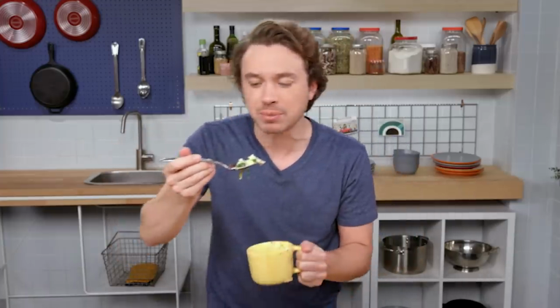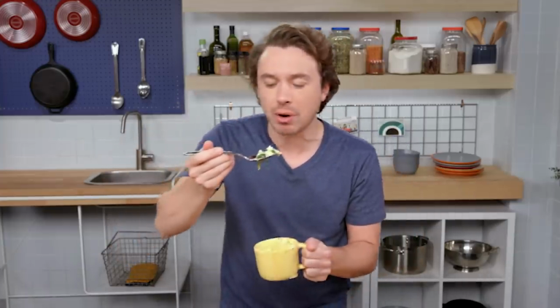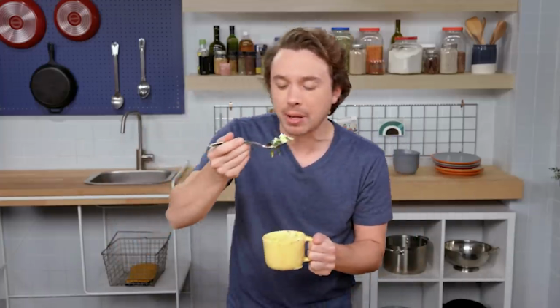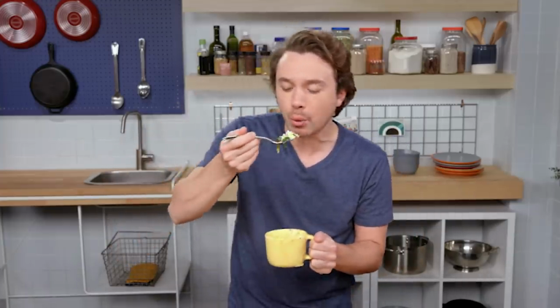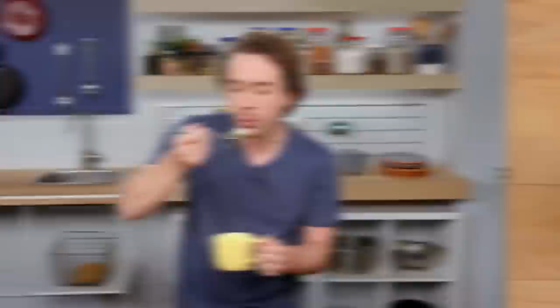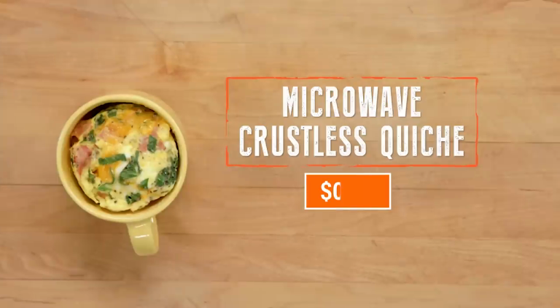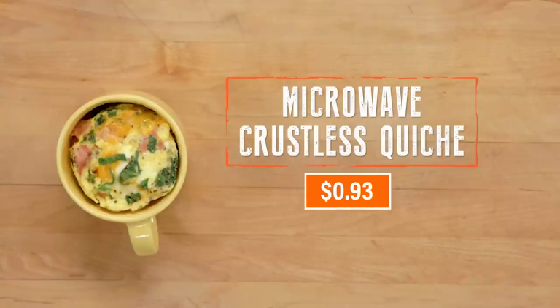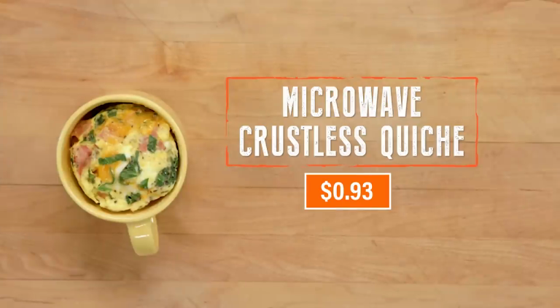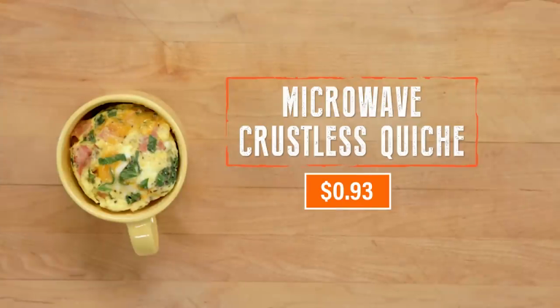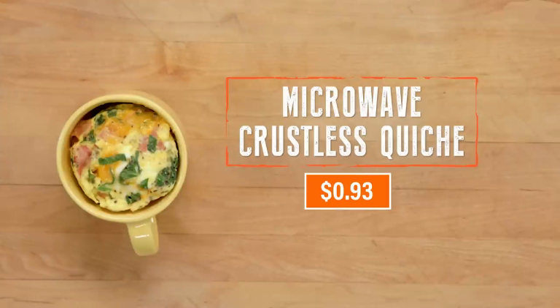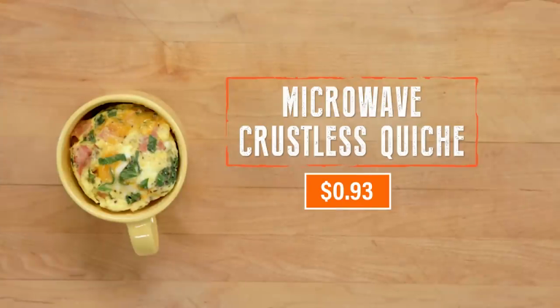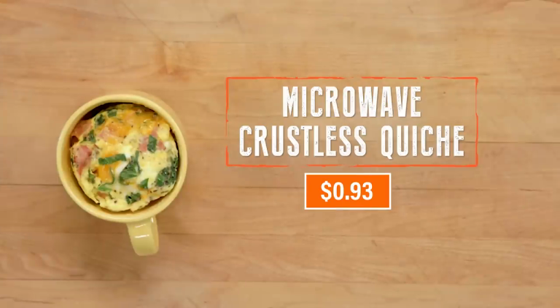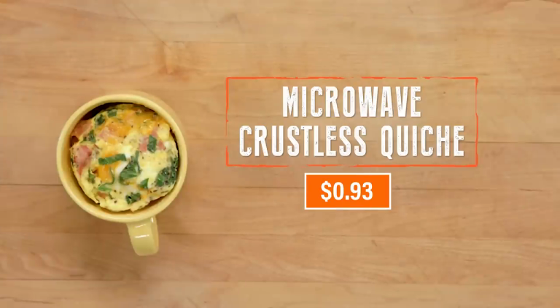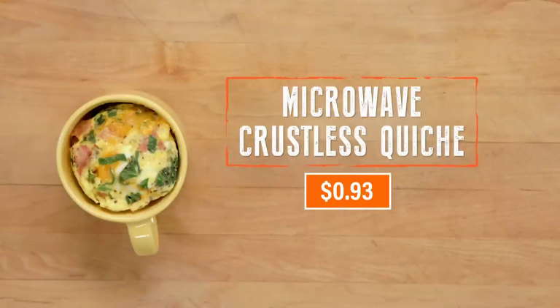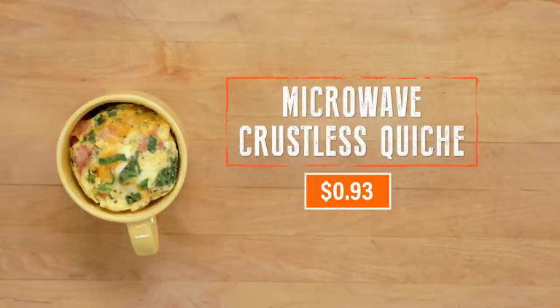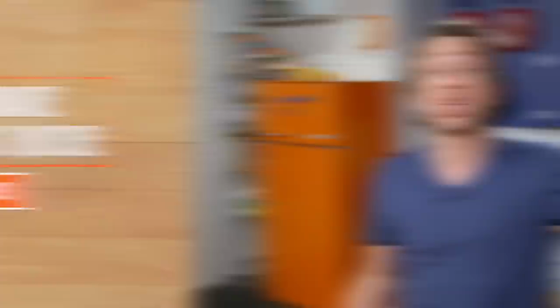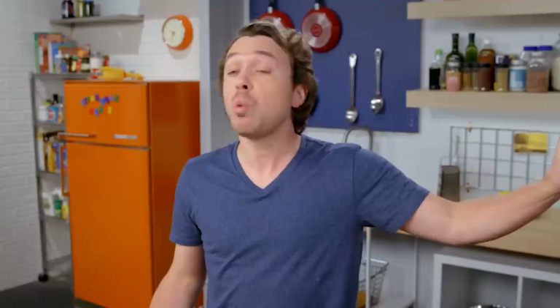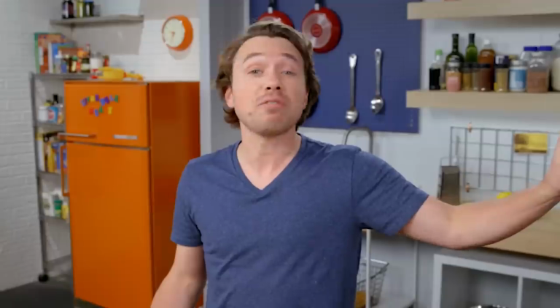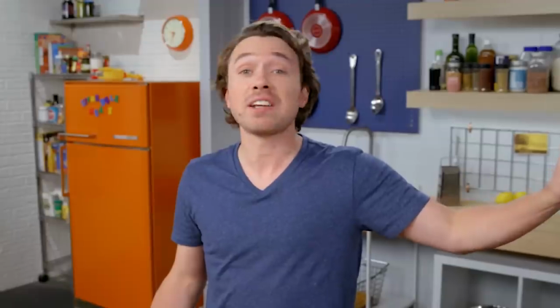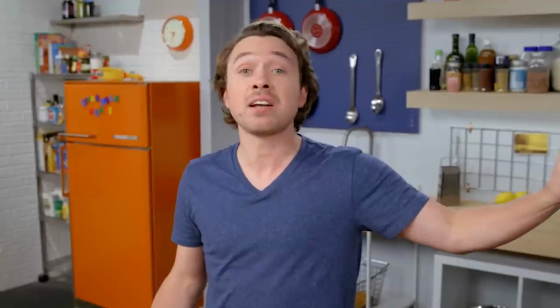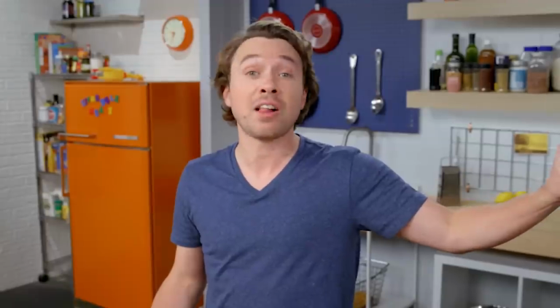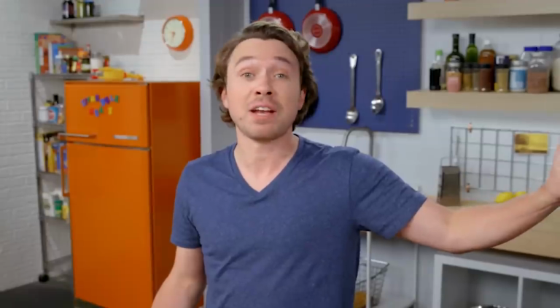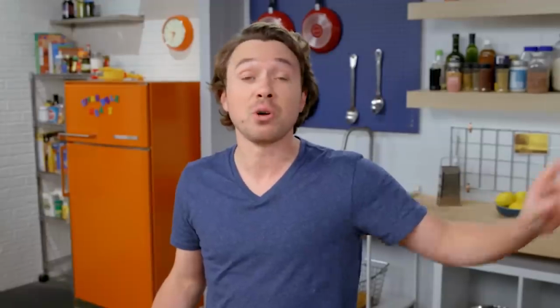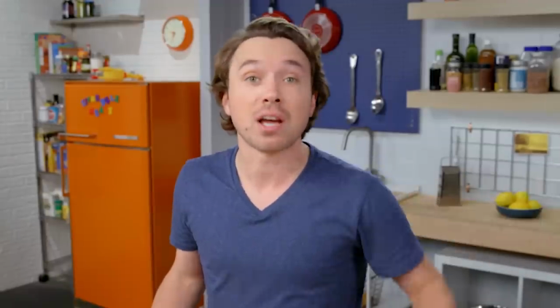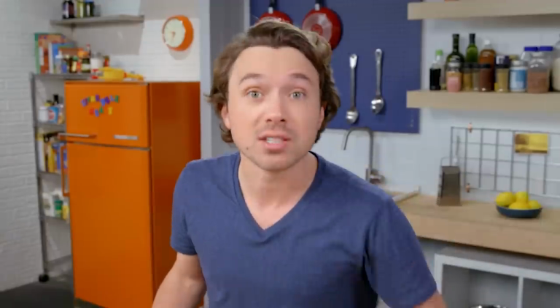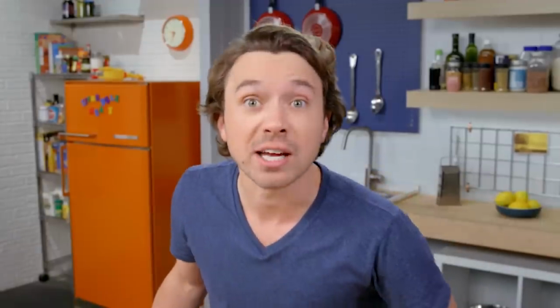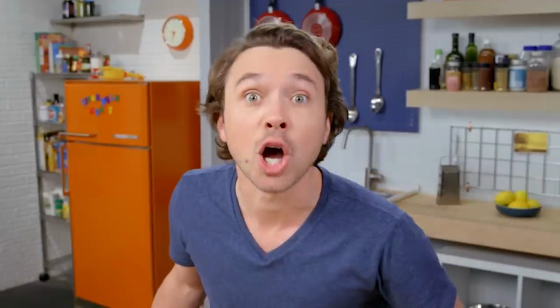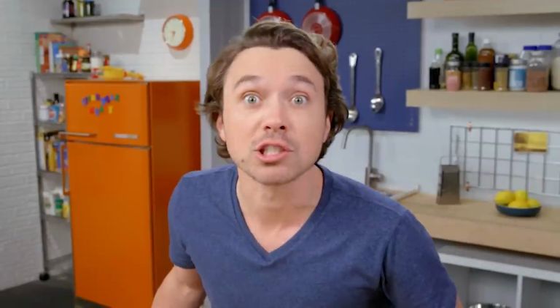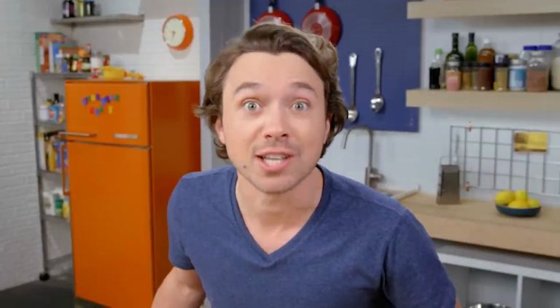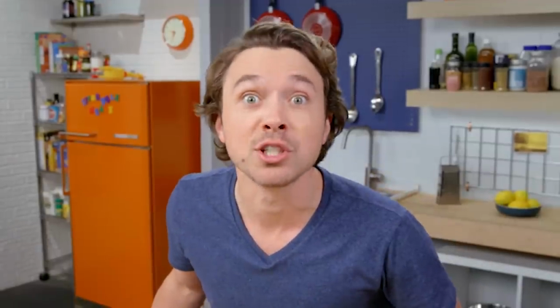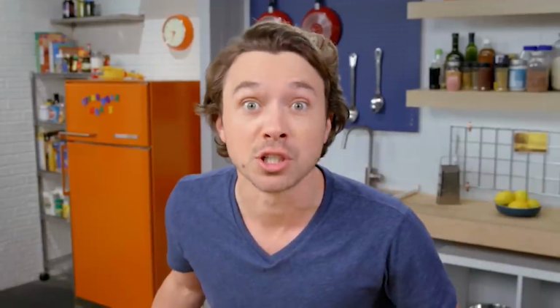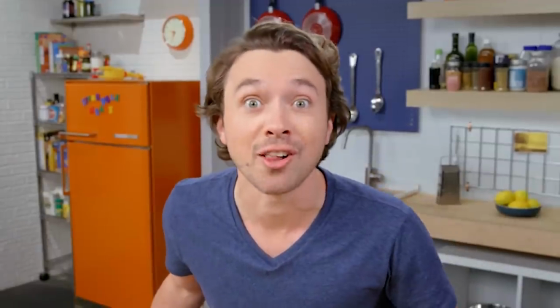I'm so happy. This is only 93 cents, which means you won't find it on a dollar menu because it costs less than a dollar.